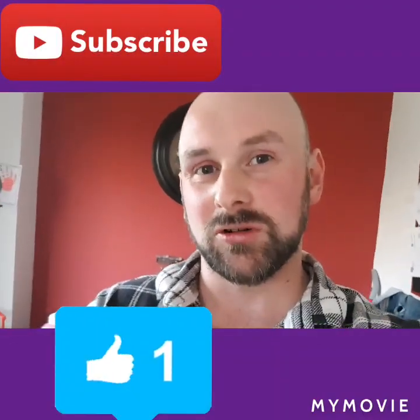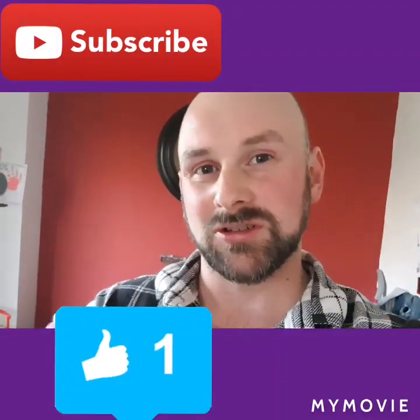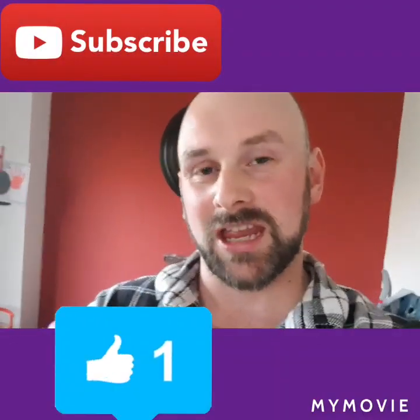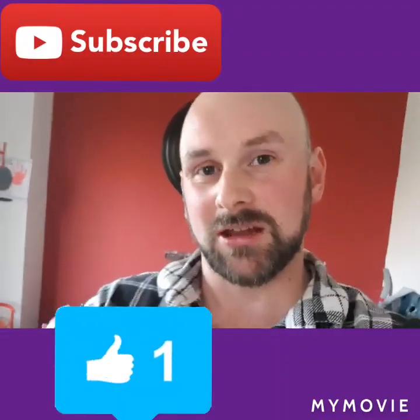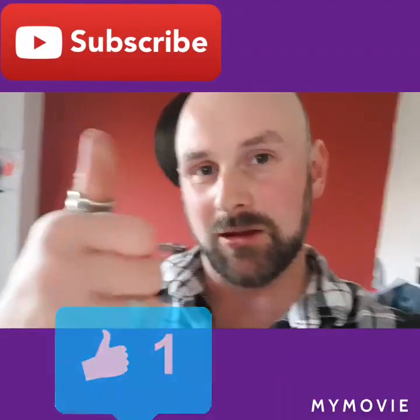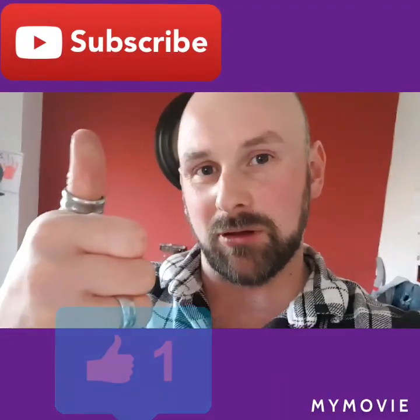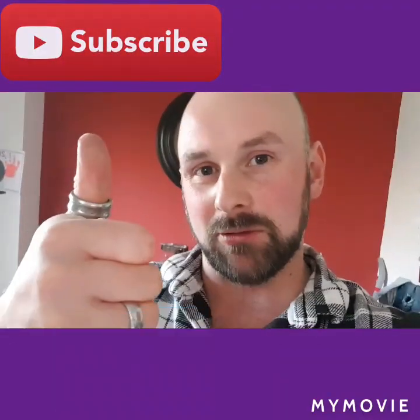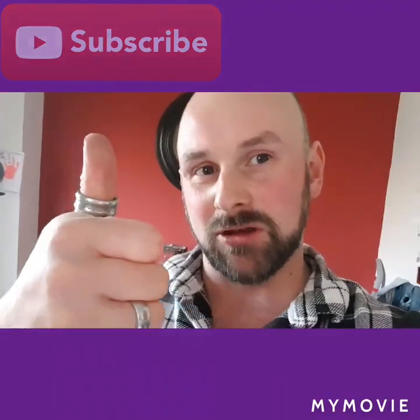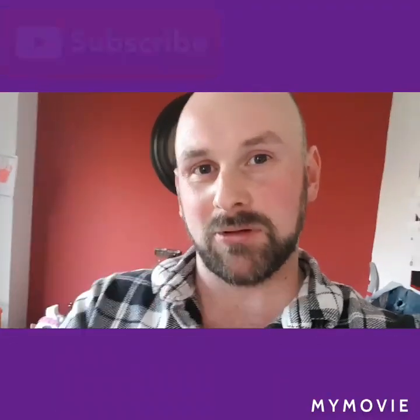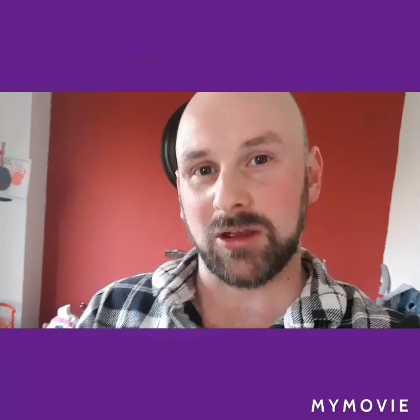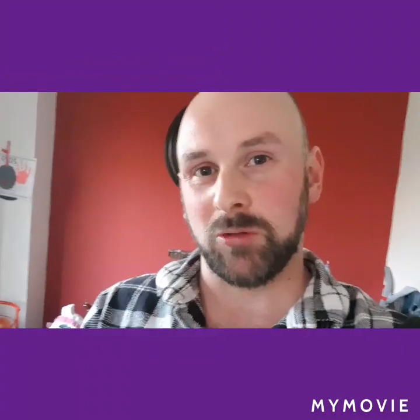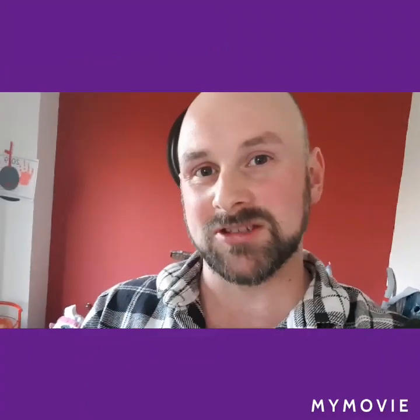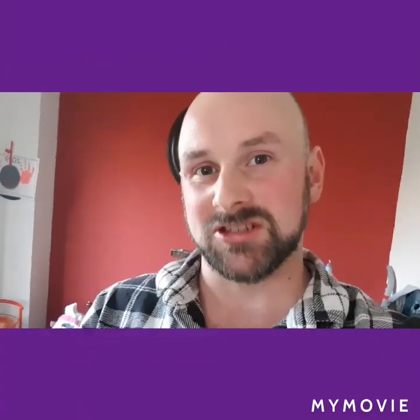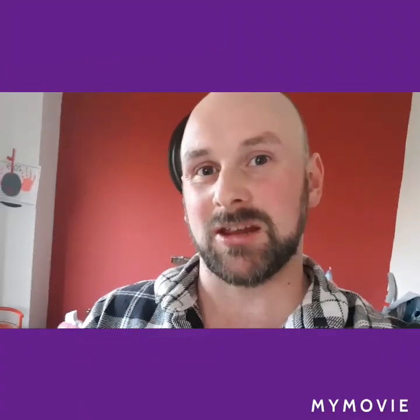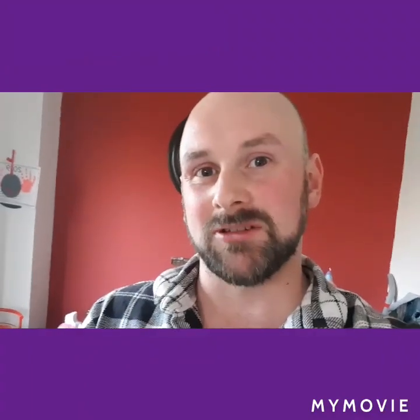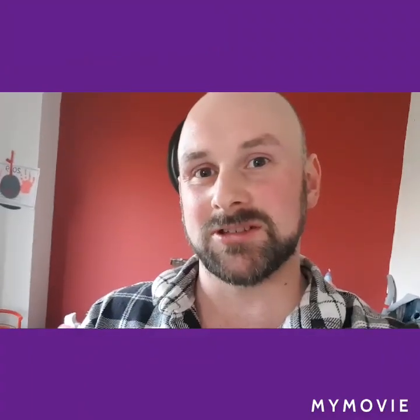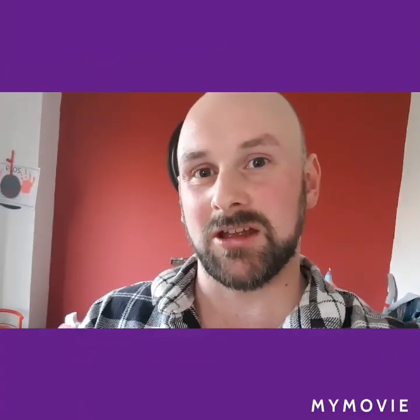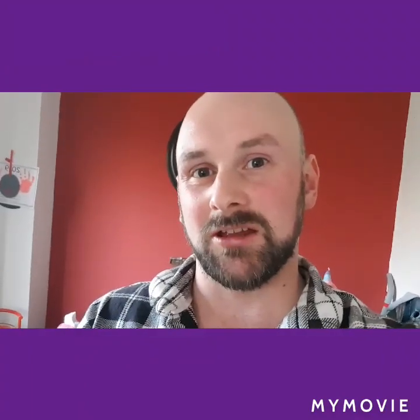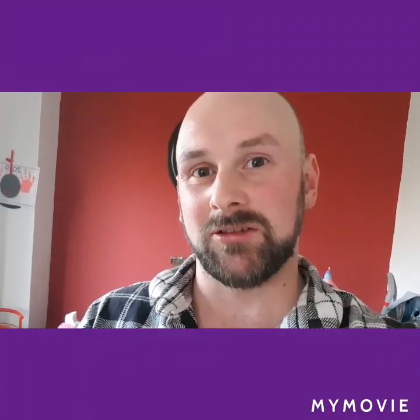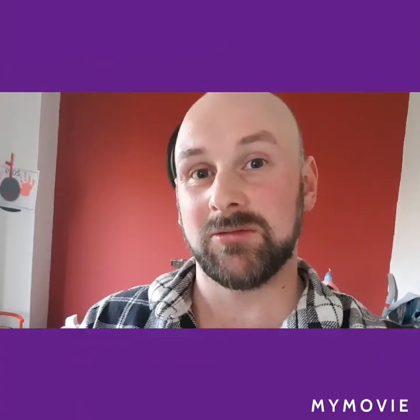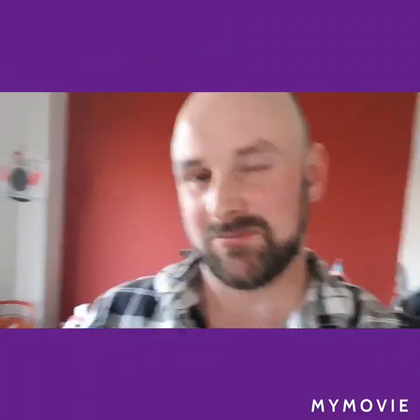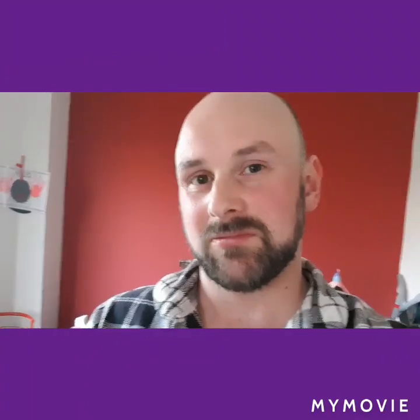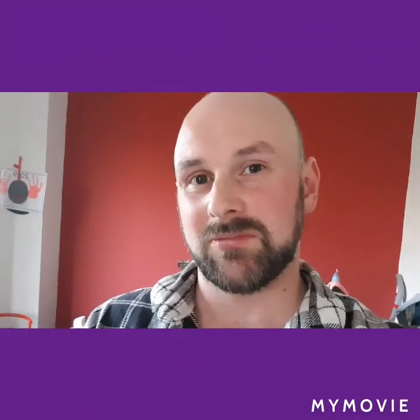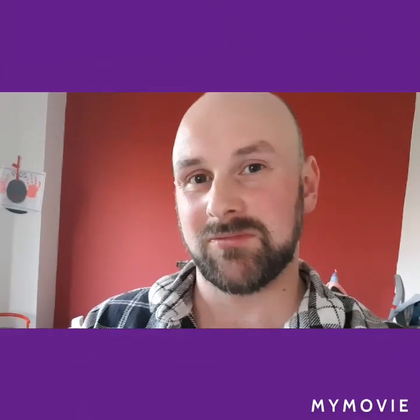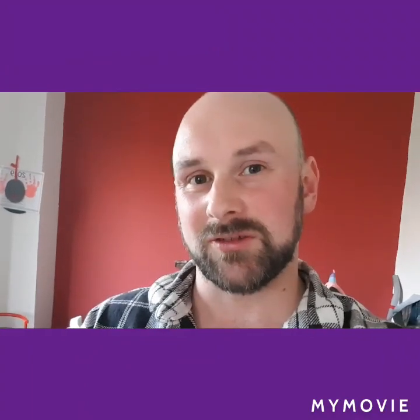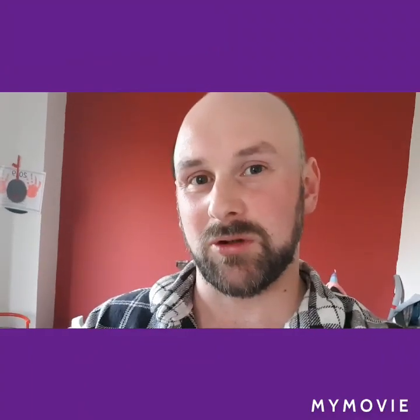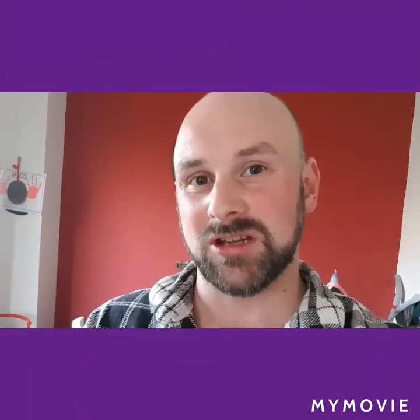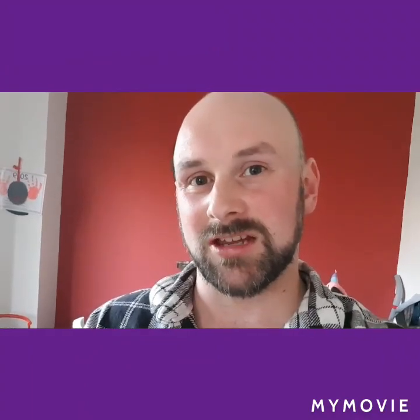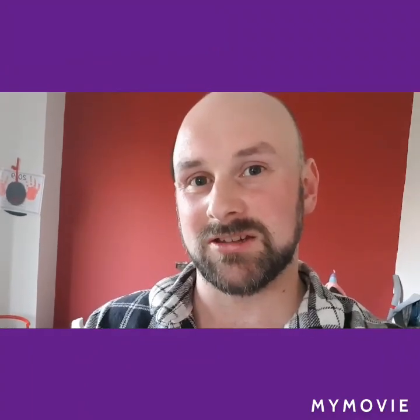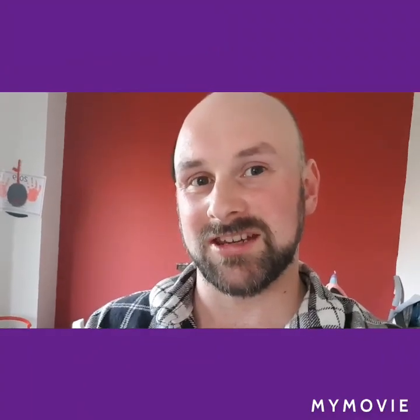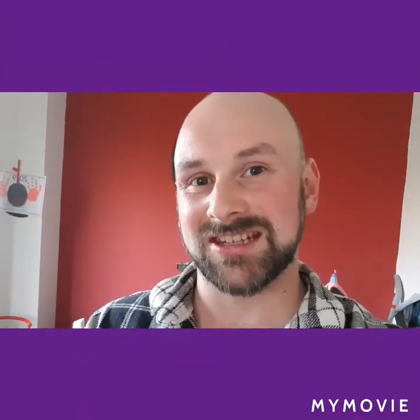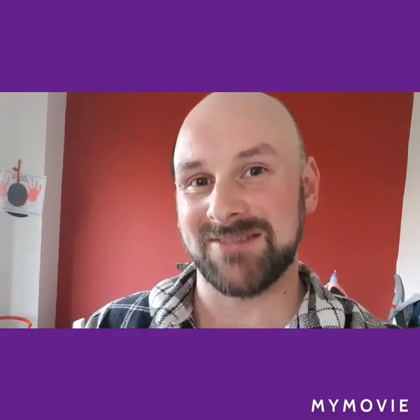So once again, thumbs up, leave a comment, and subscribe. Thanks for watching and see you next time.